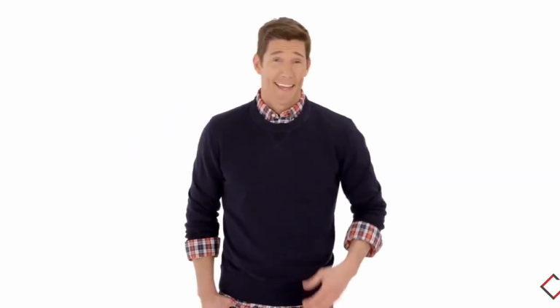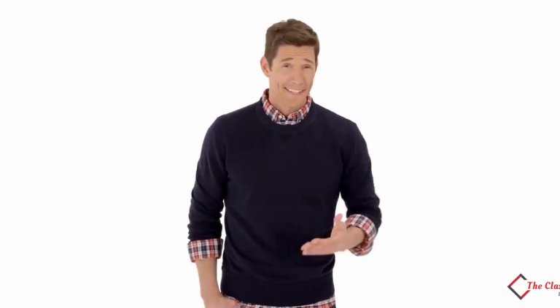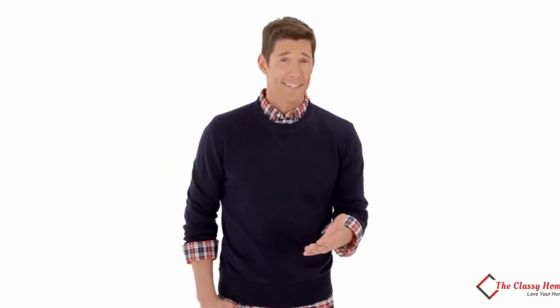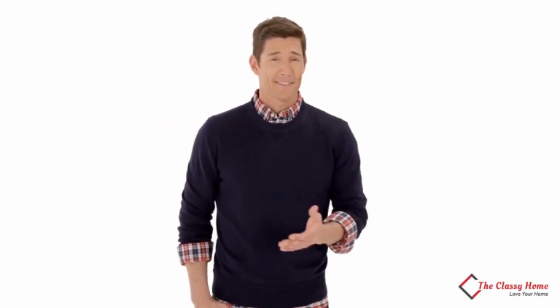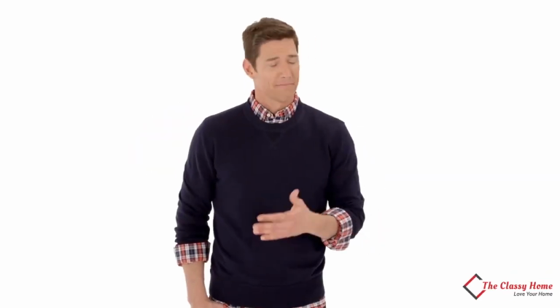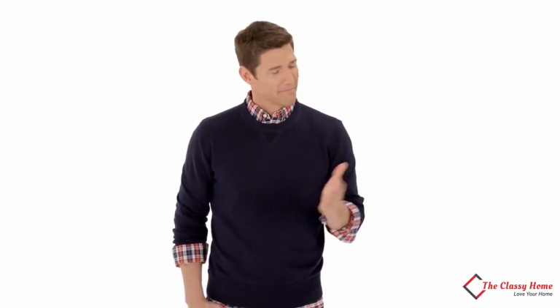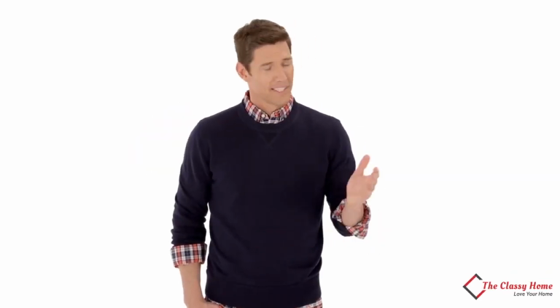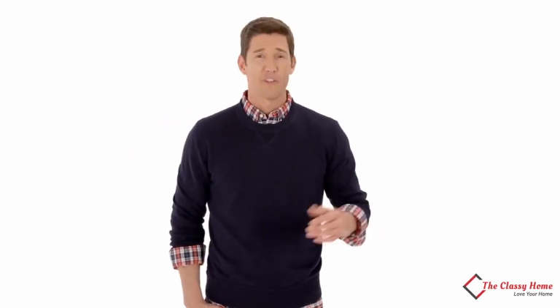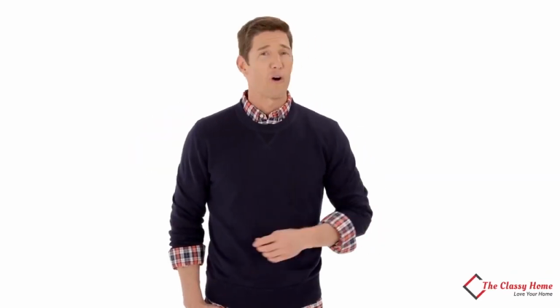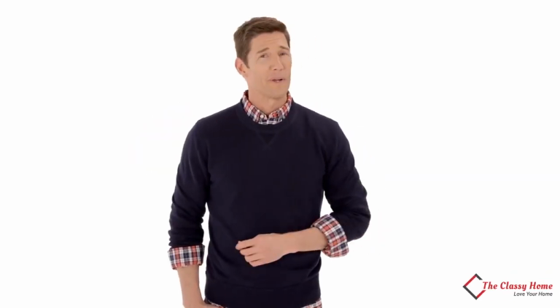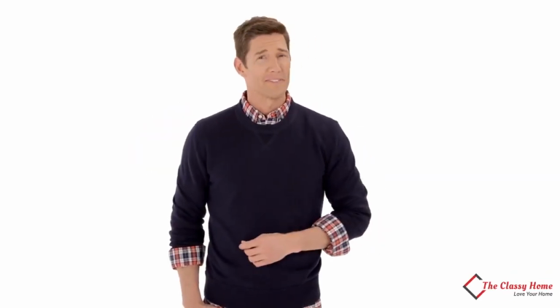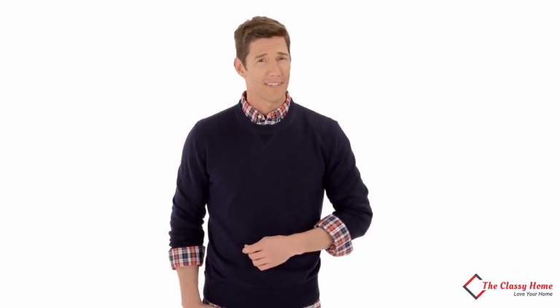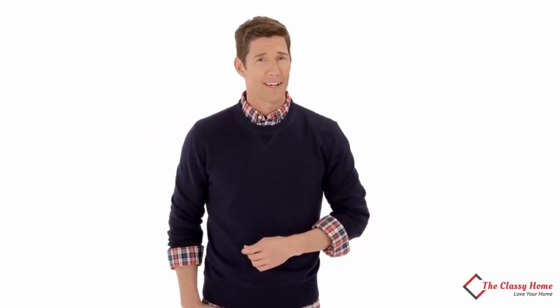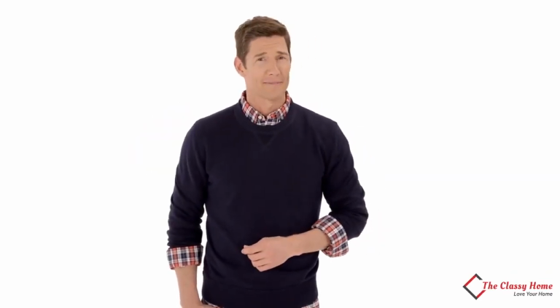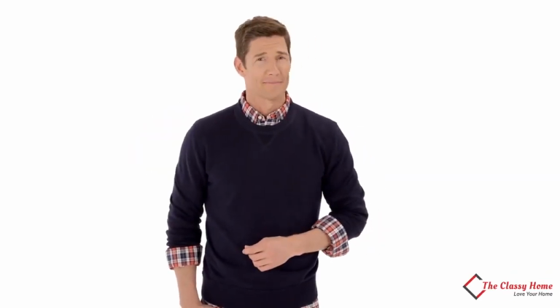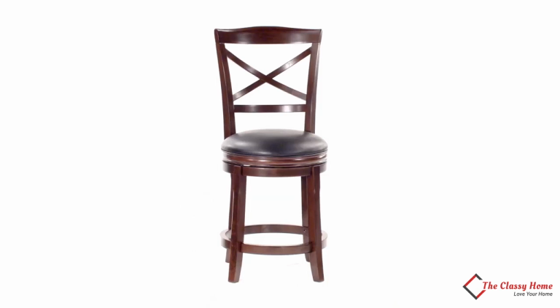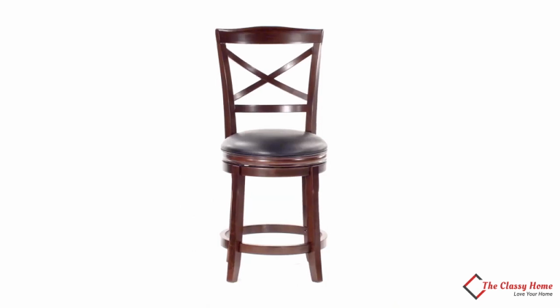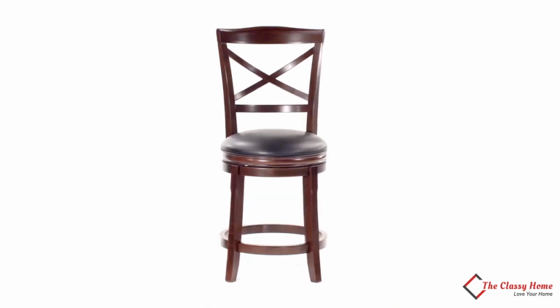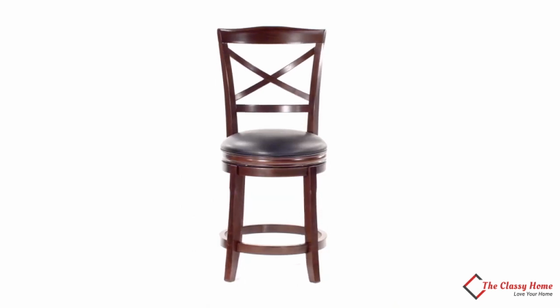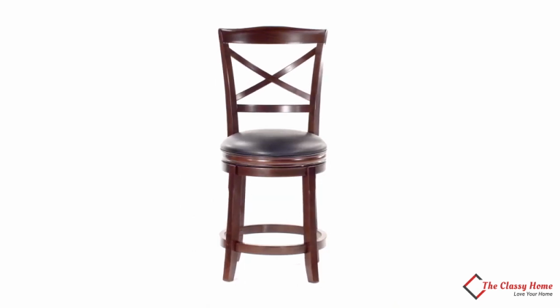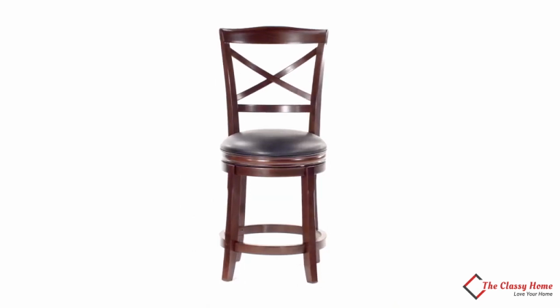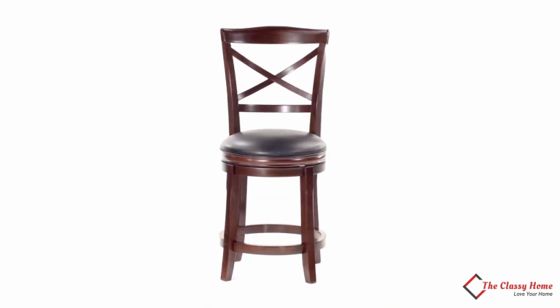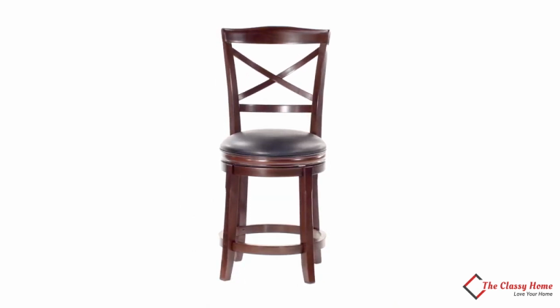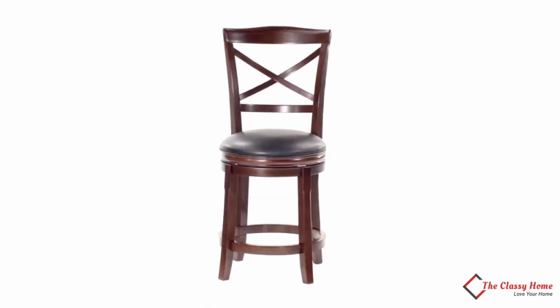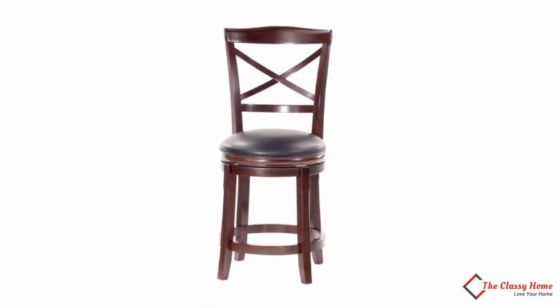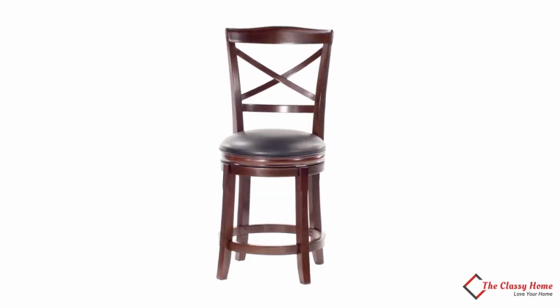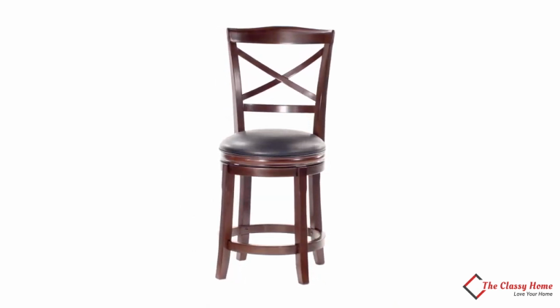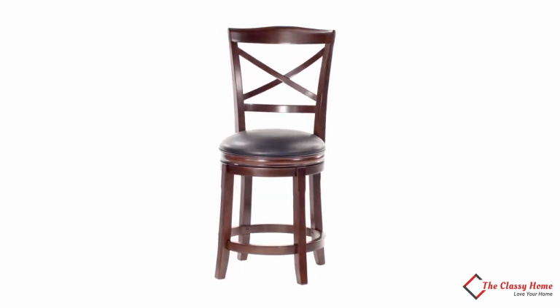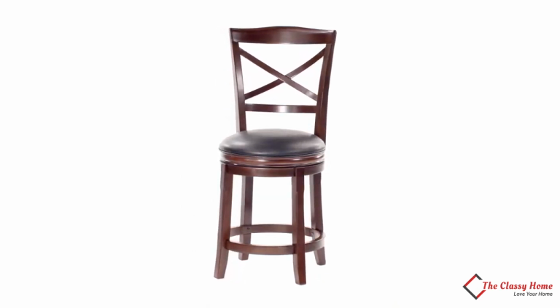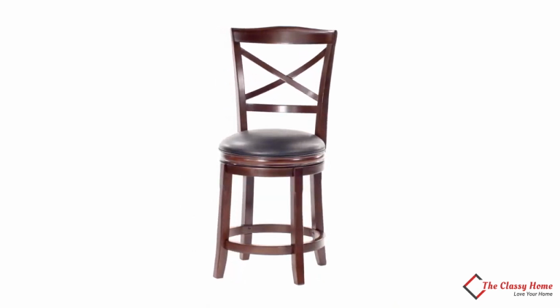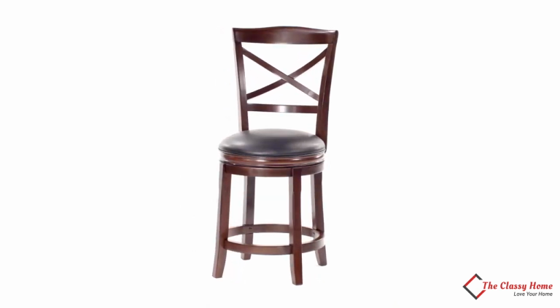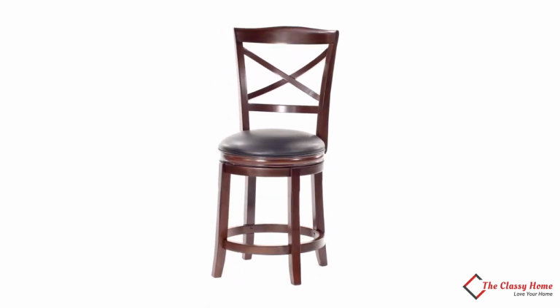Elegance is always in style, which is why you'll love this Cherry Tone Barstool.